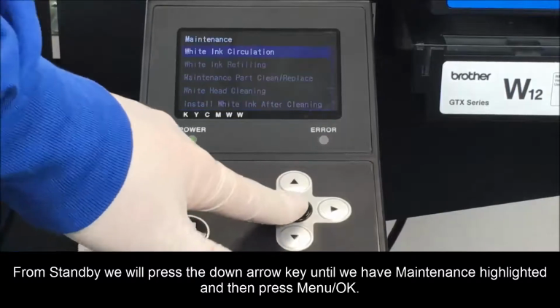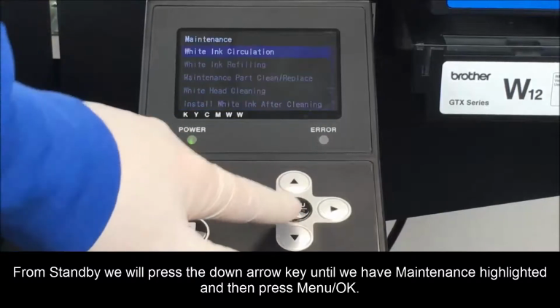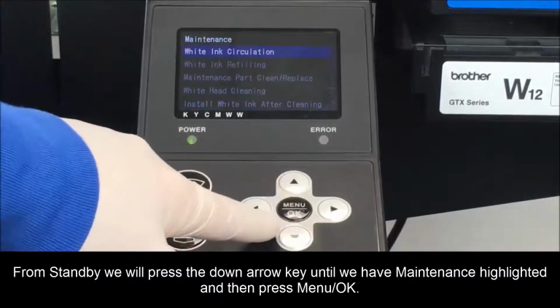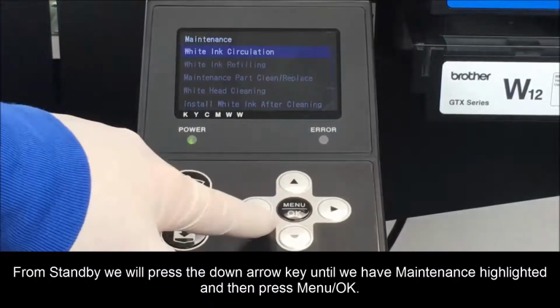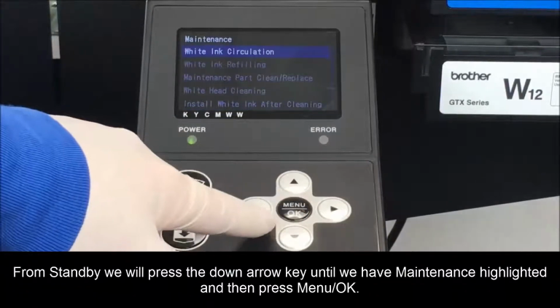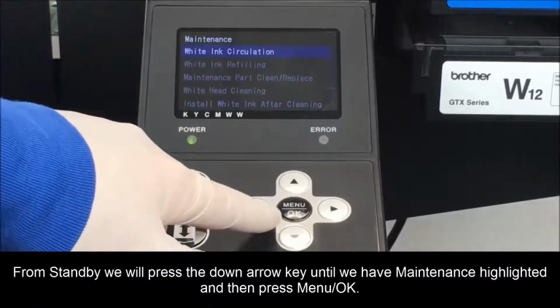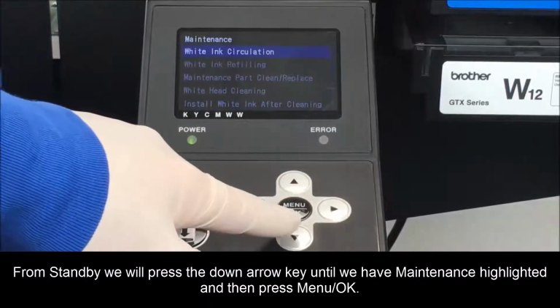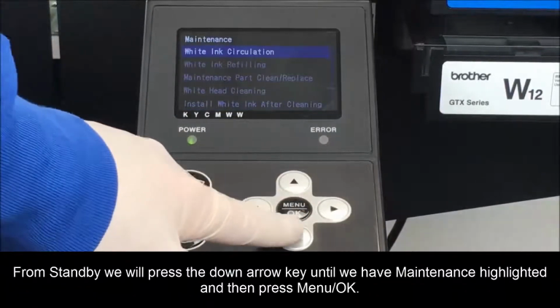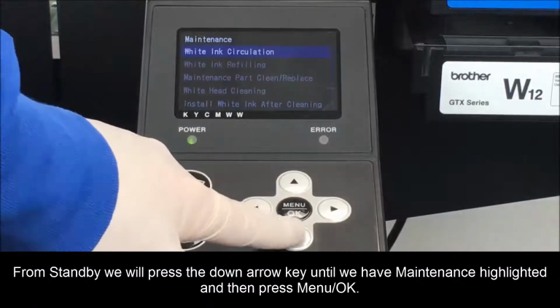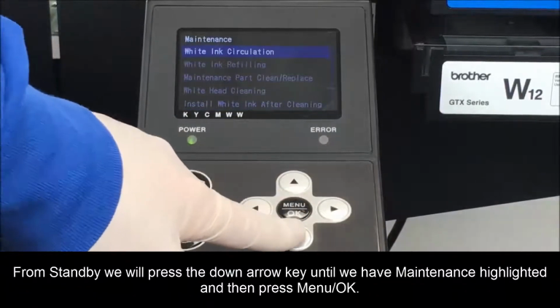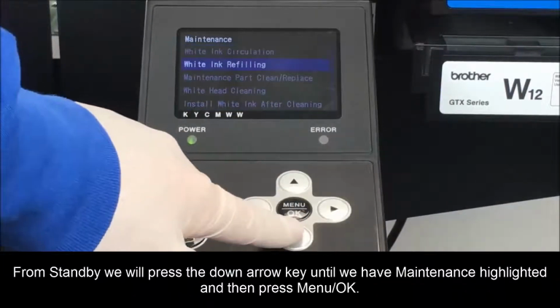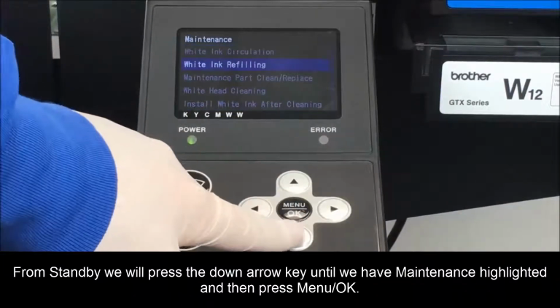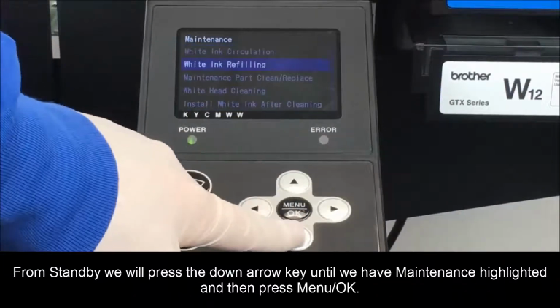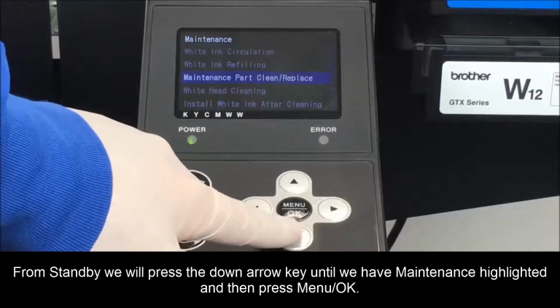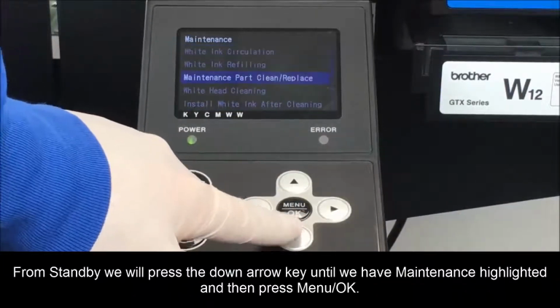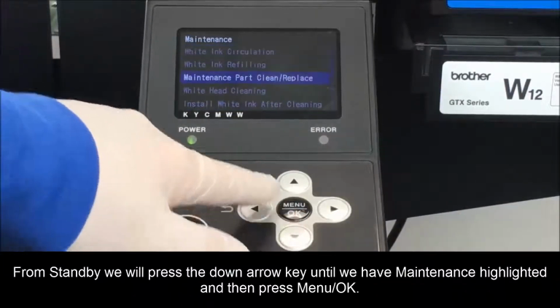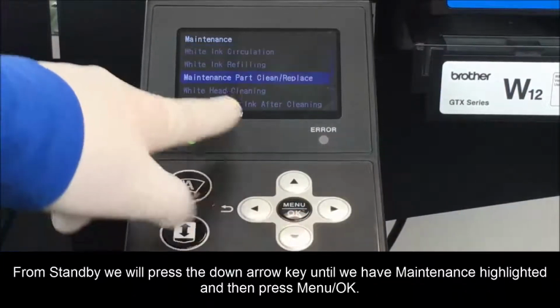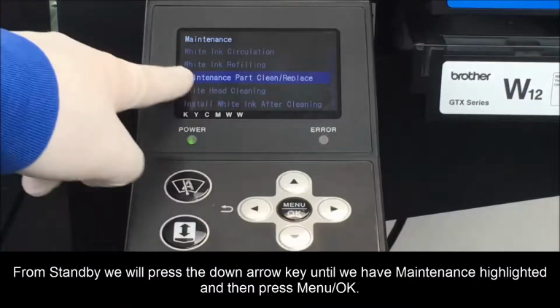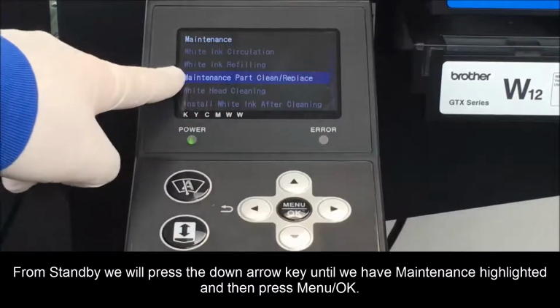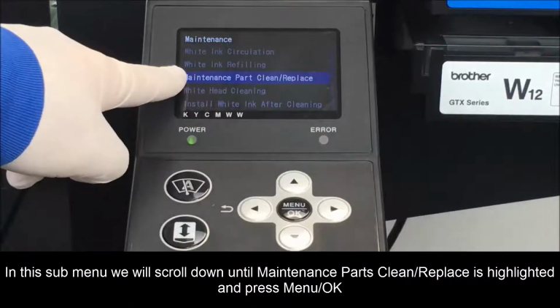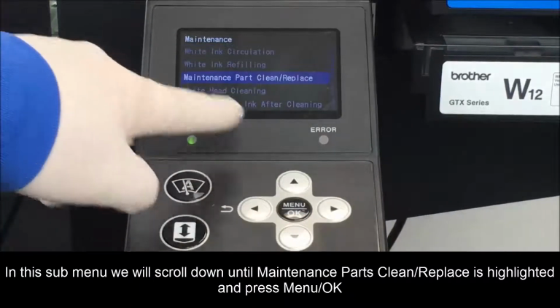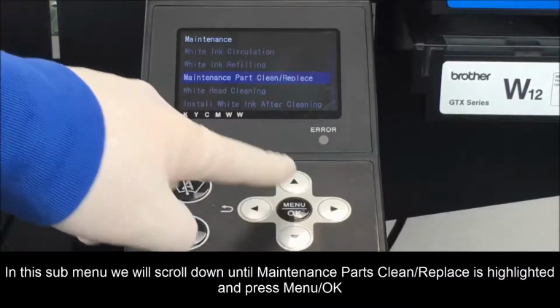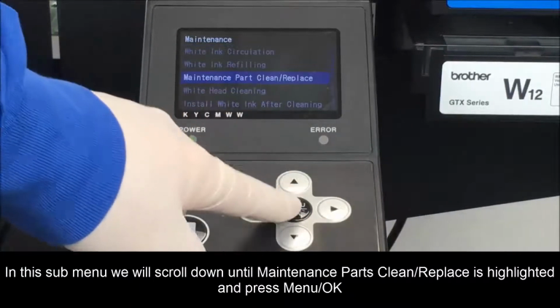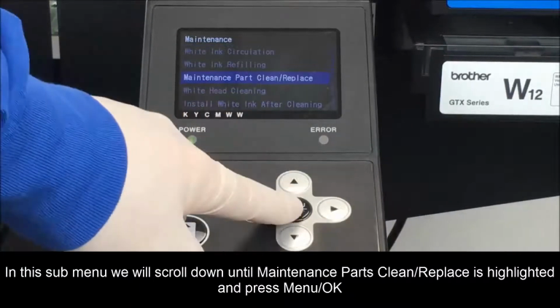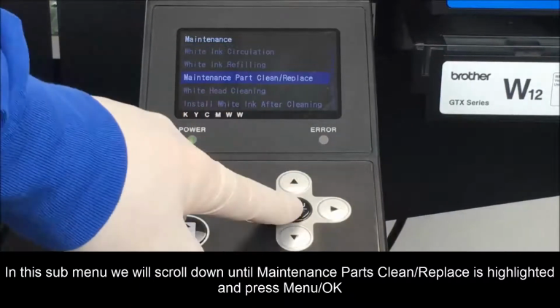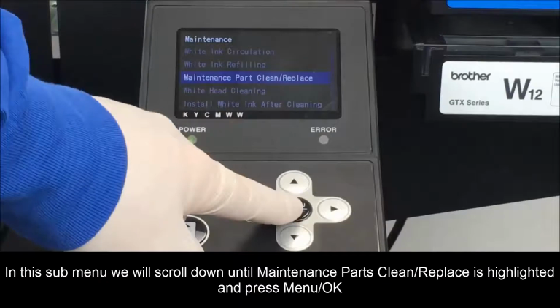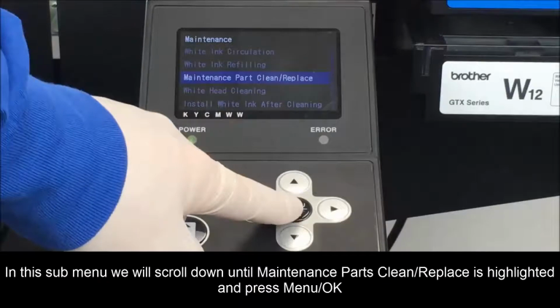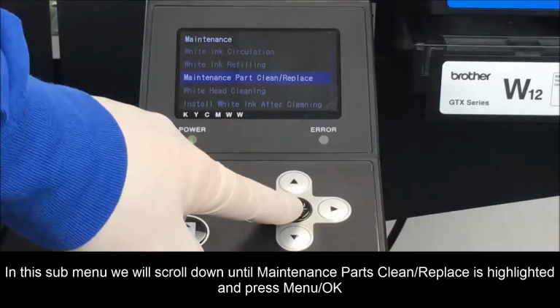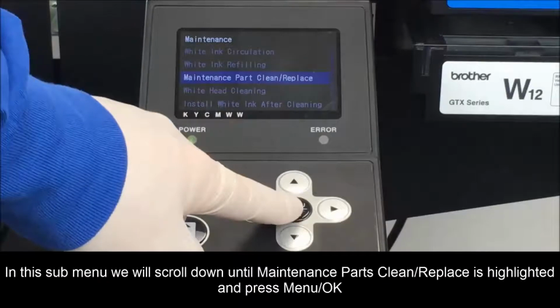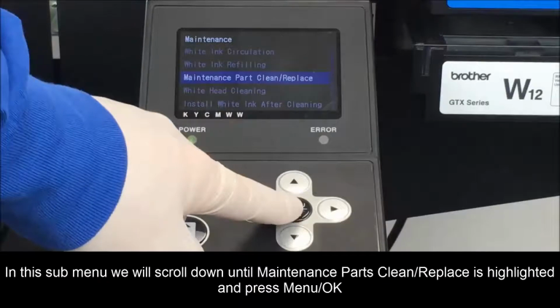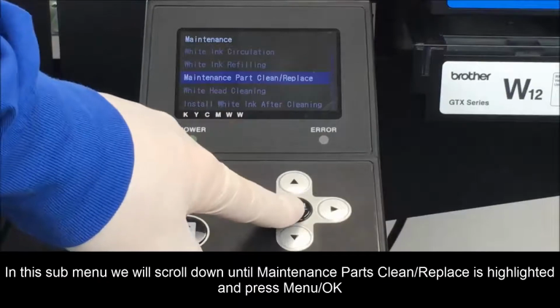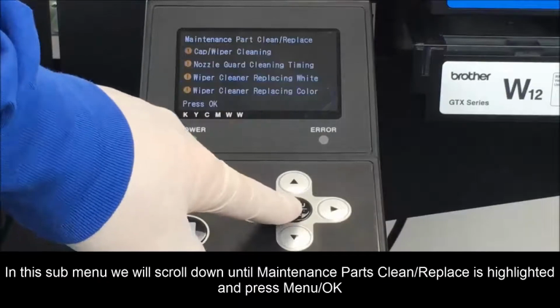In this submenu, we will scroll down until maintenance parts is highlighted and press OK.